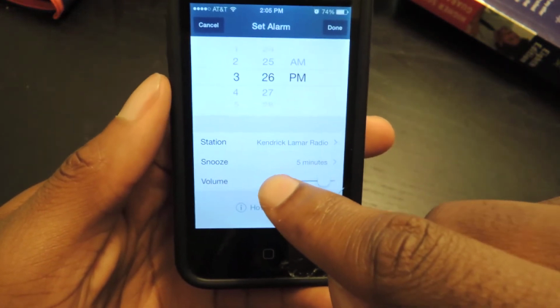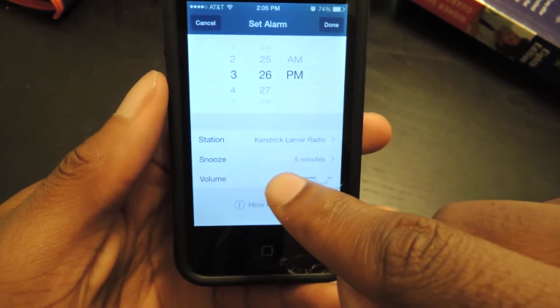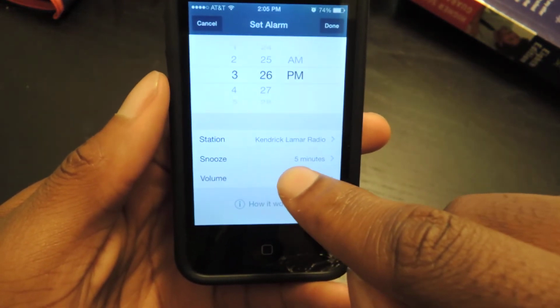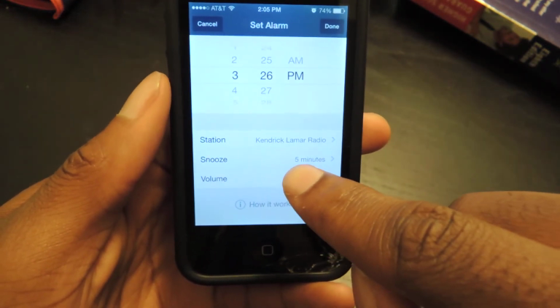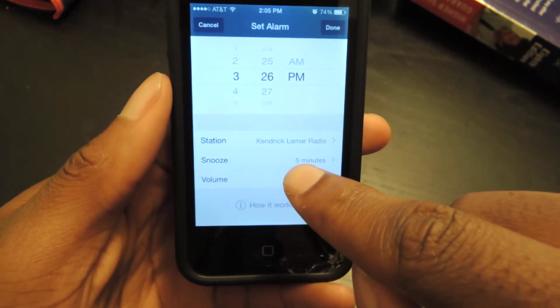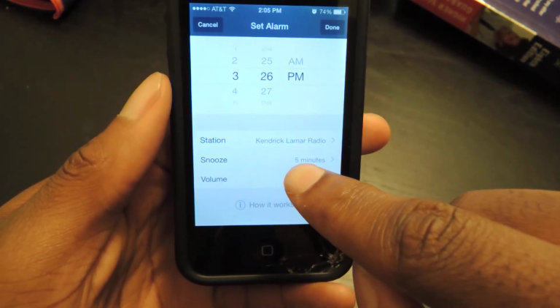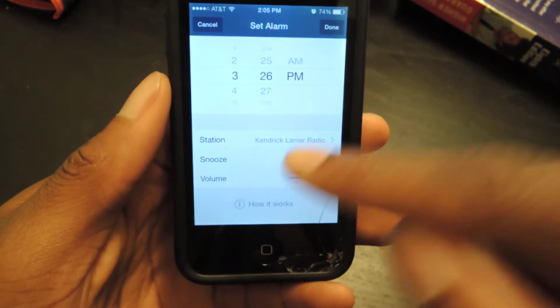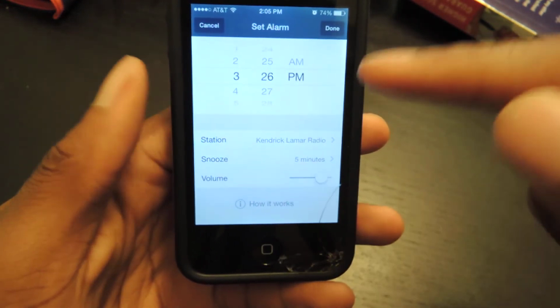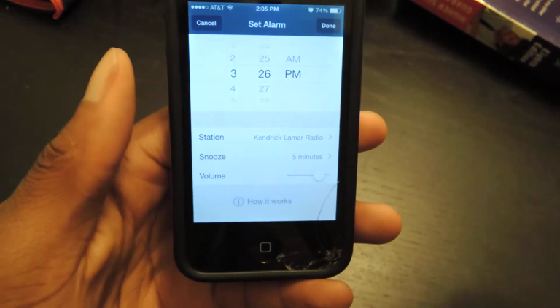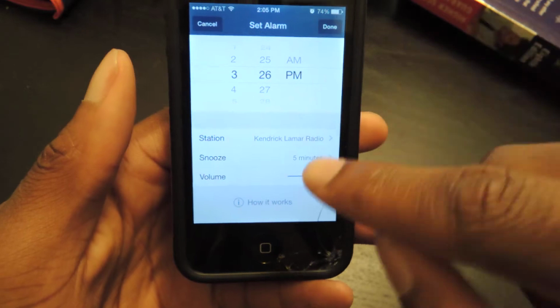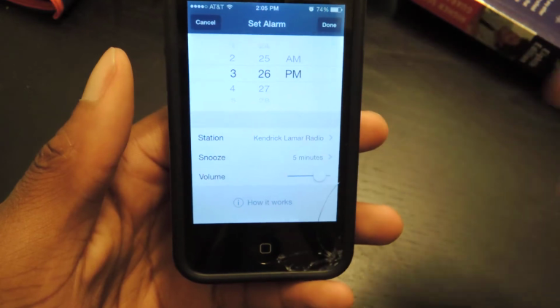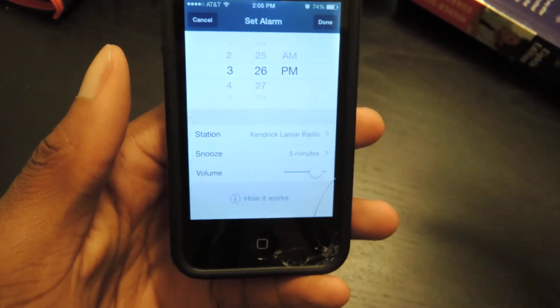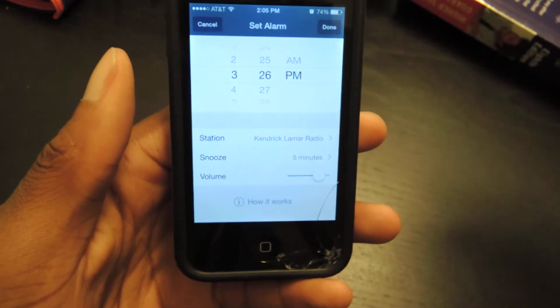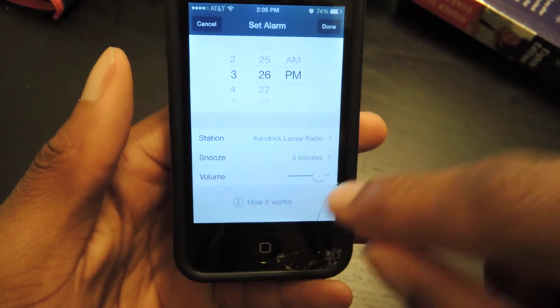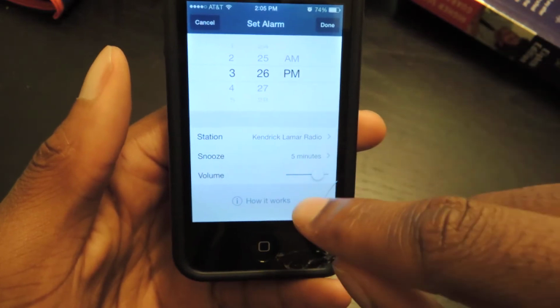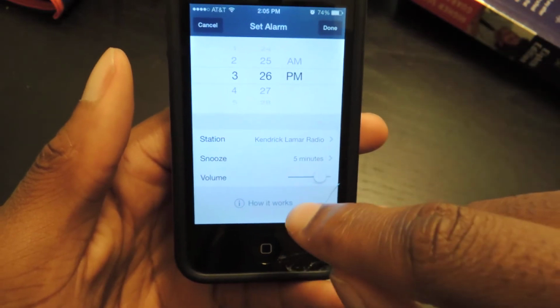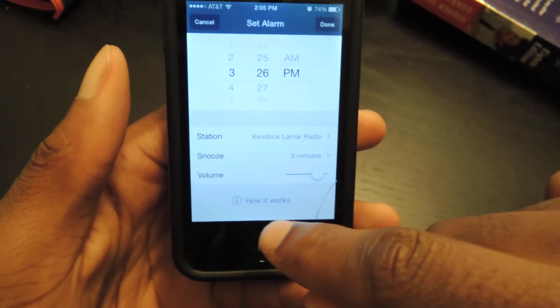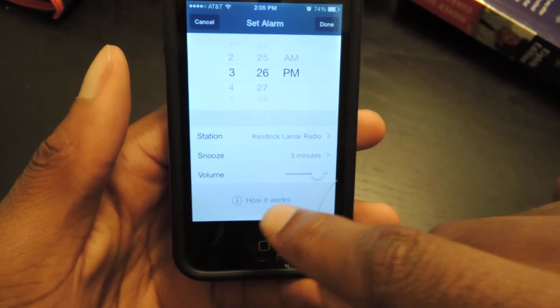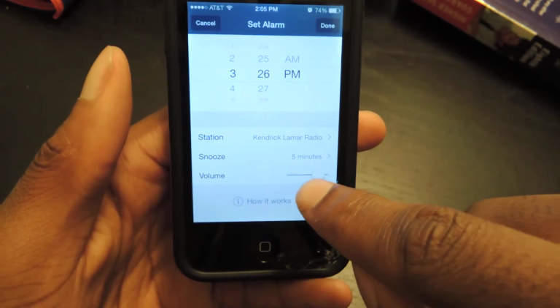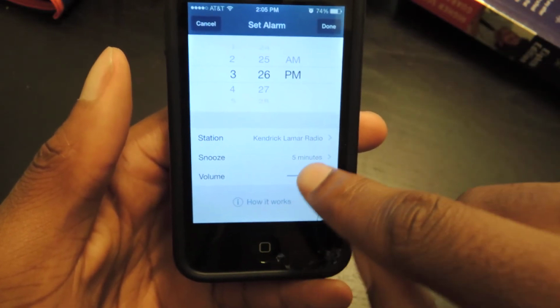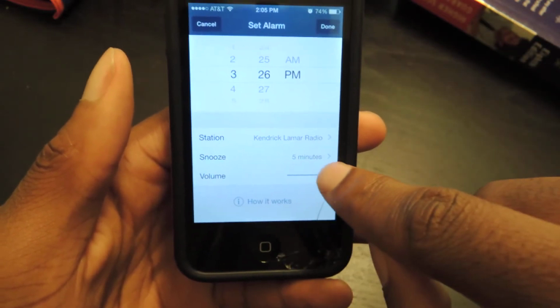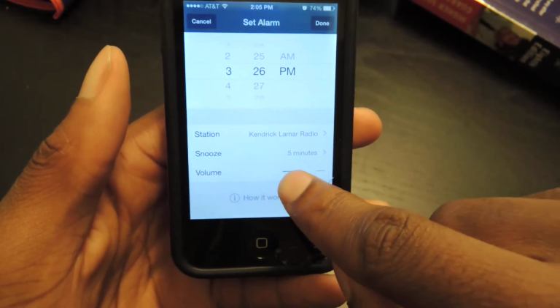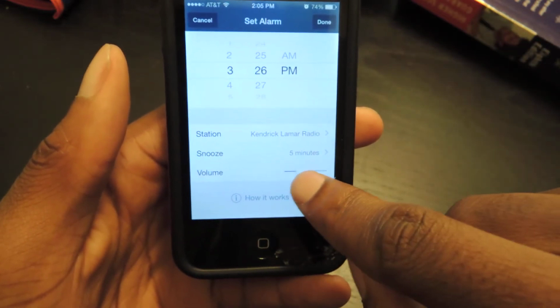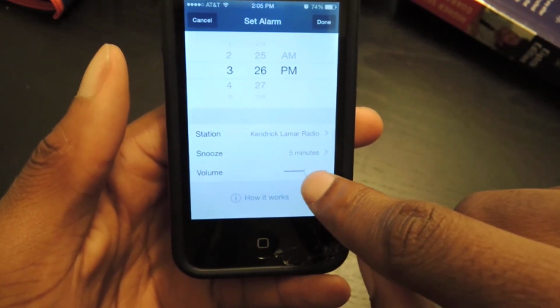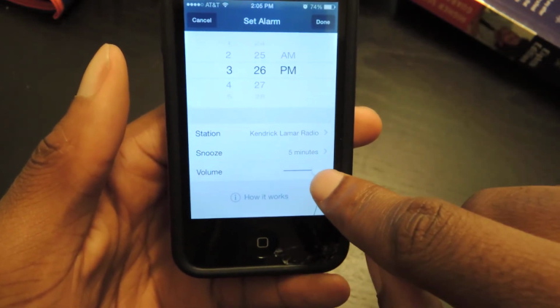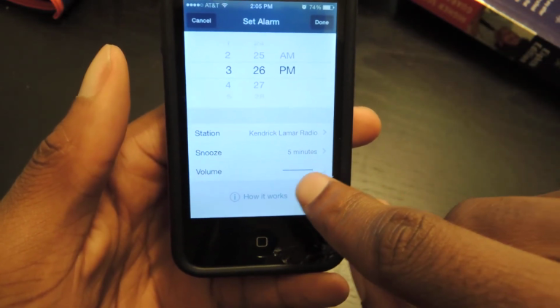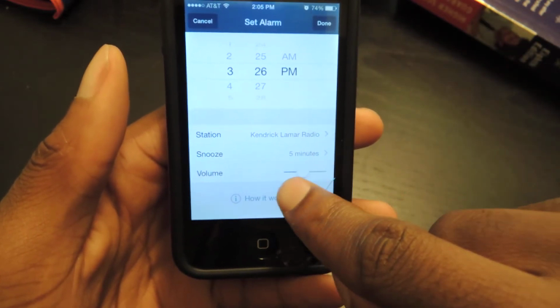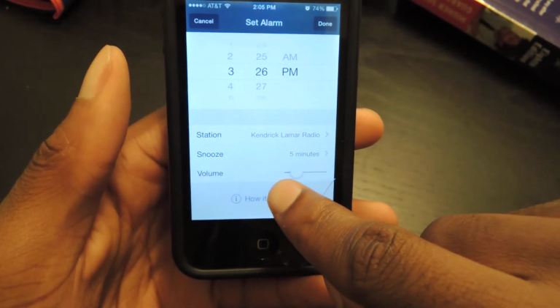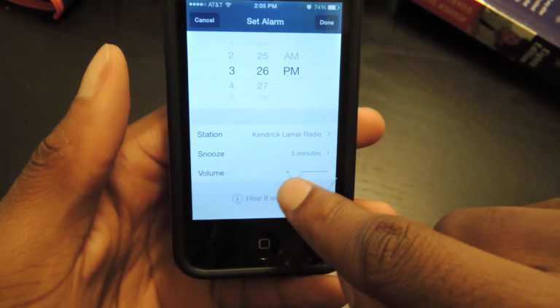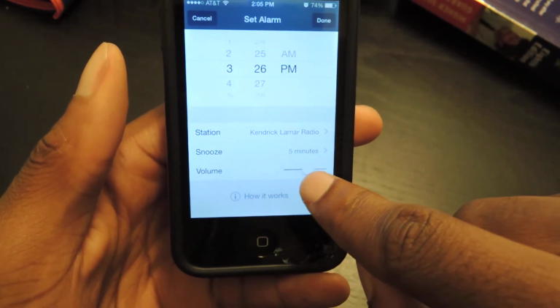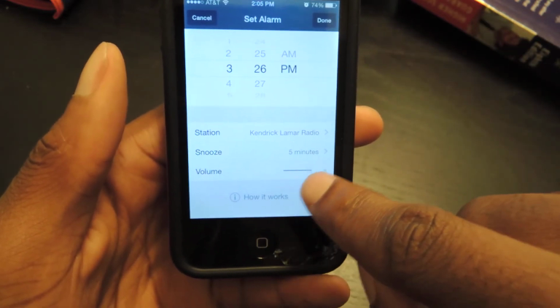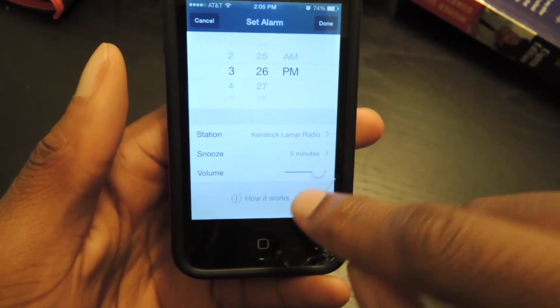Then you can change the snooze time — 5 minutes, 6 minutes, however long you want it. Adjust the volume with this slider right here.